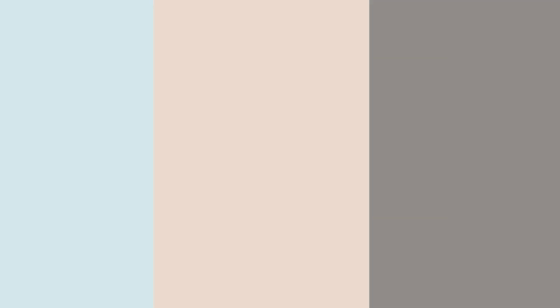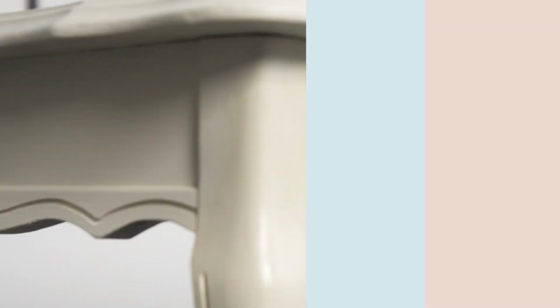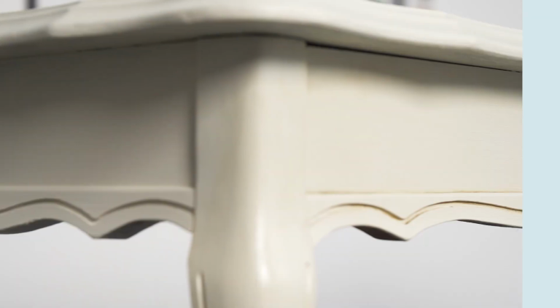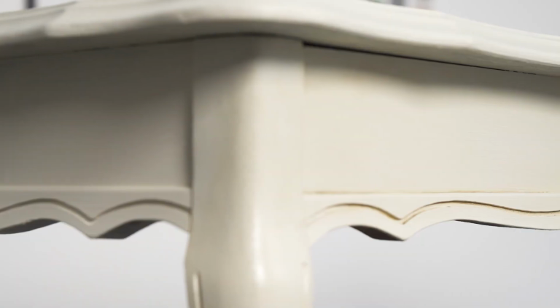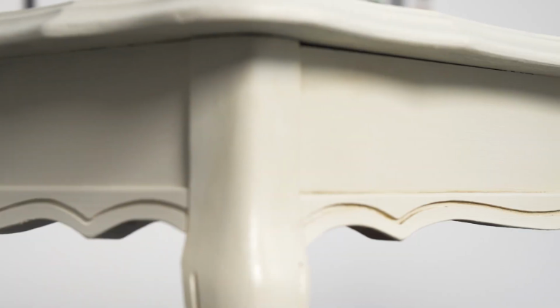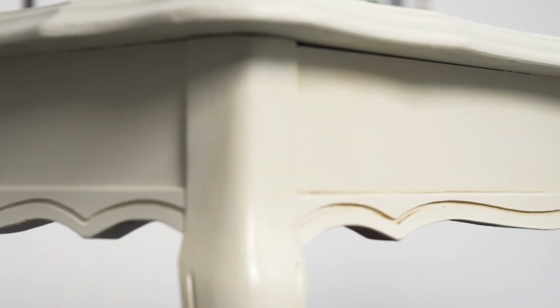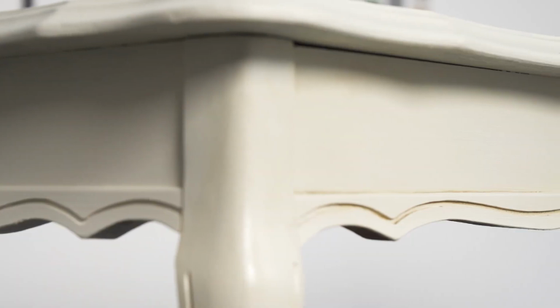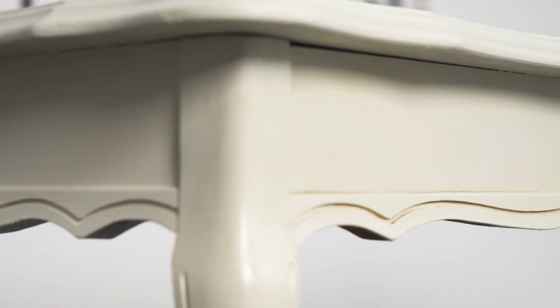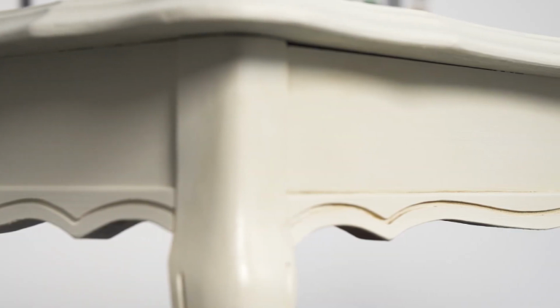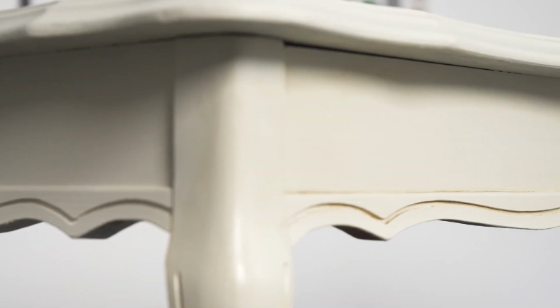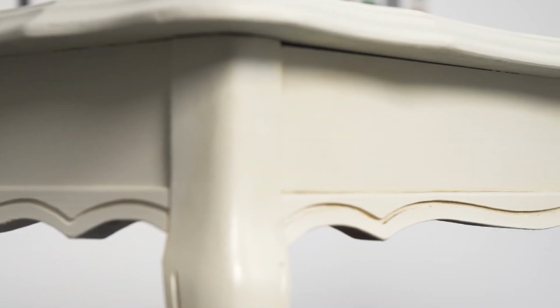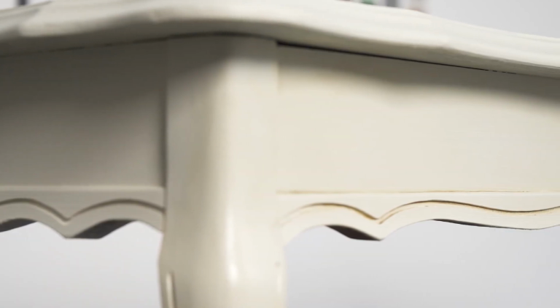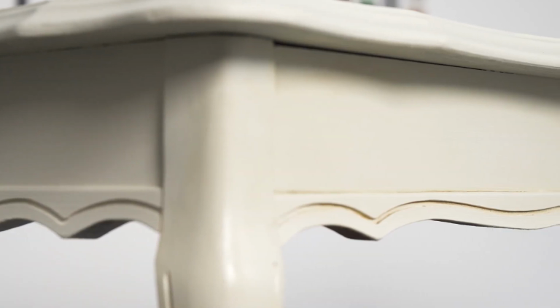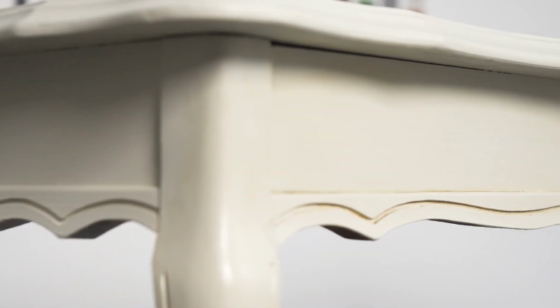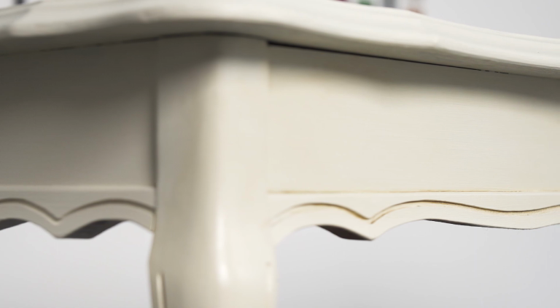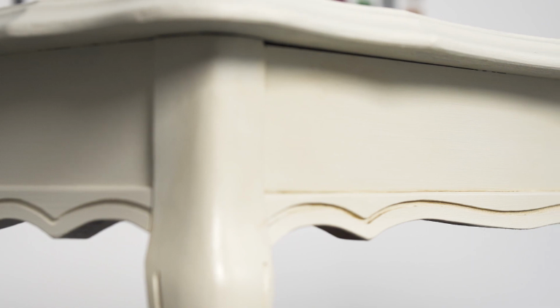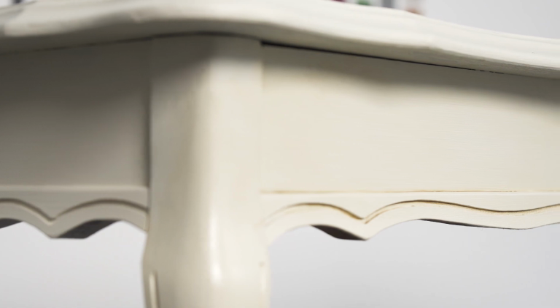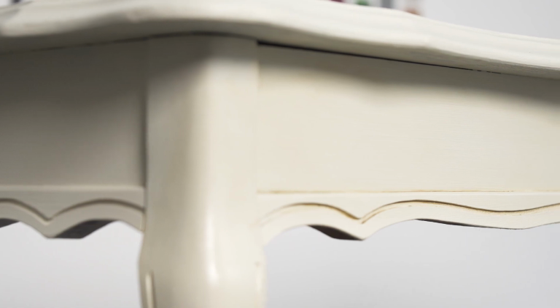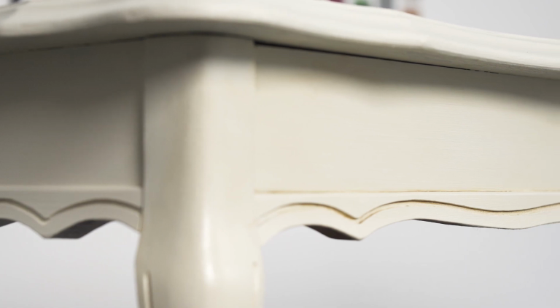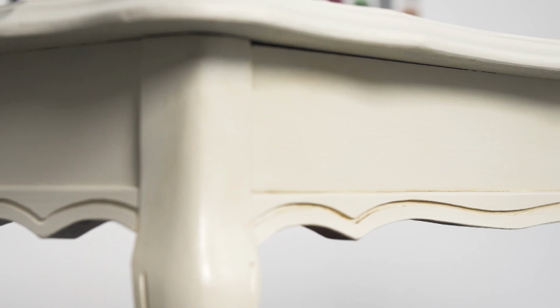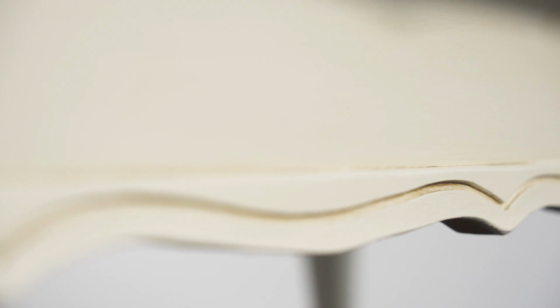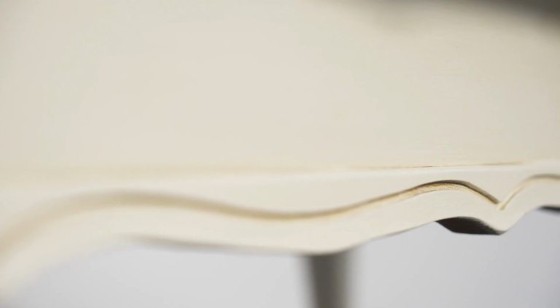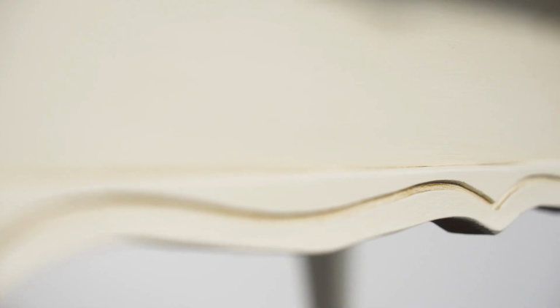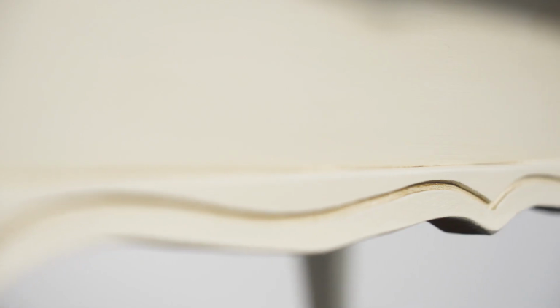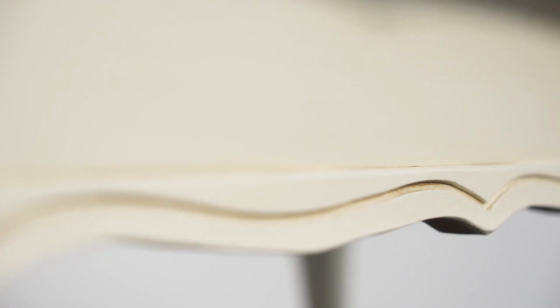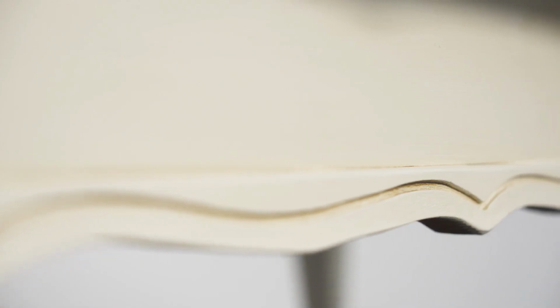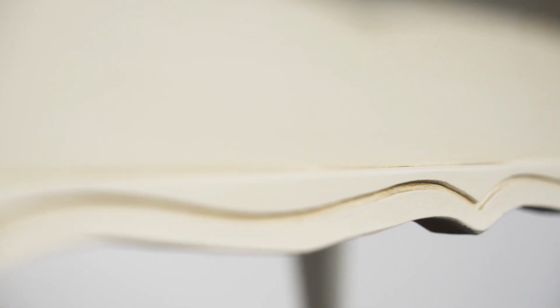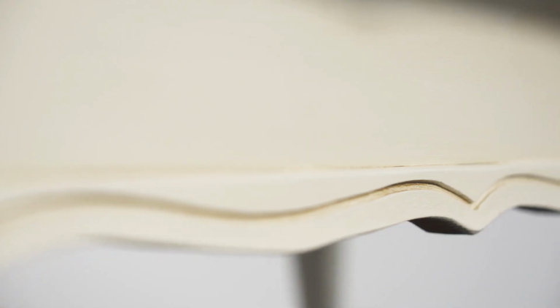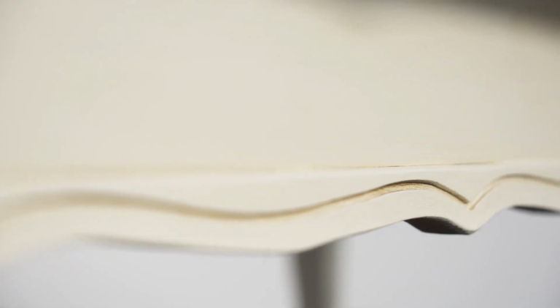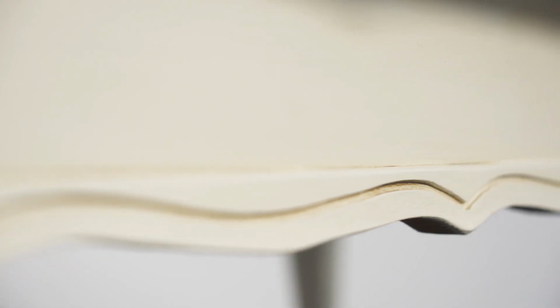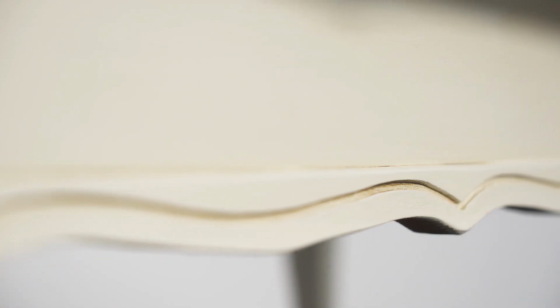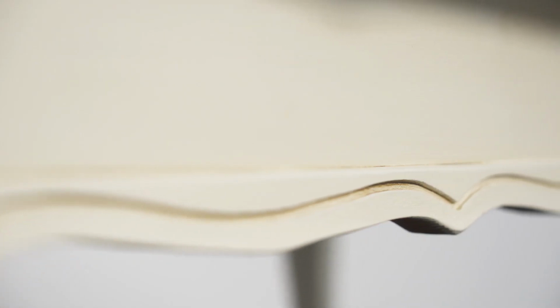And there you have it. This quick coffee table makeover is bound to make a statement in your living room.